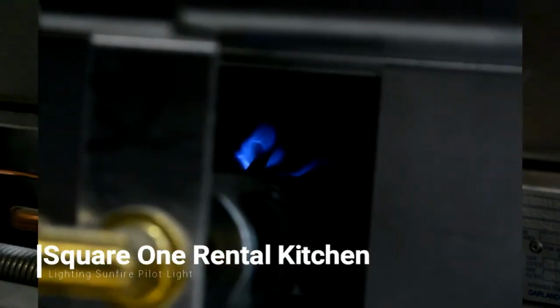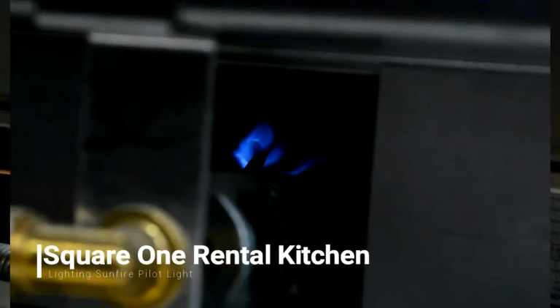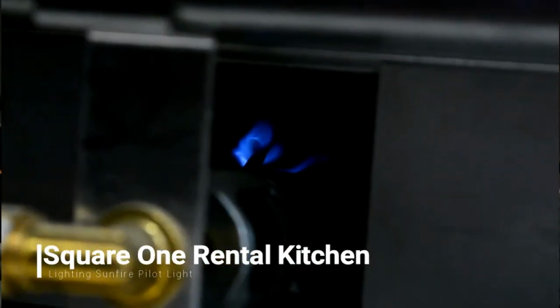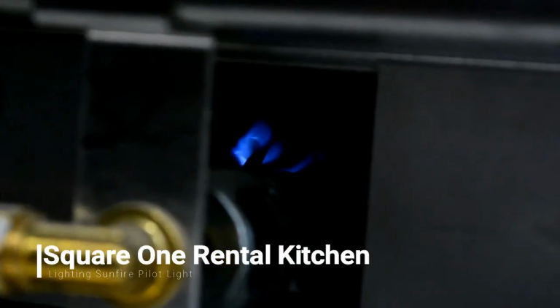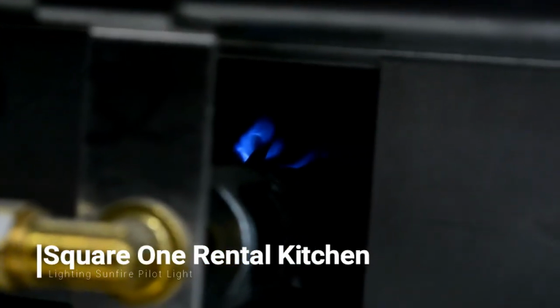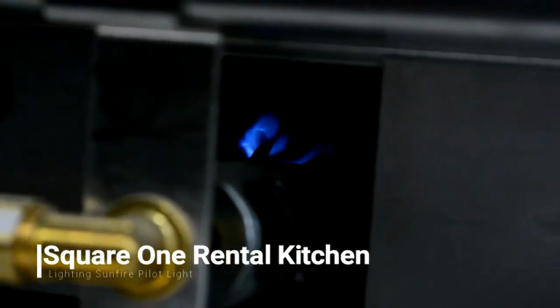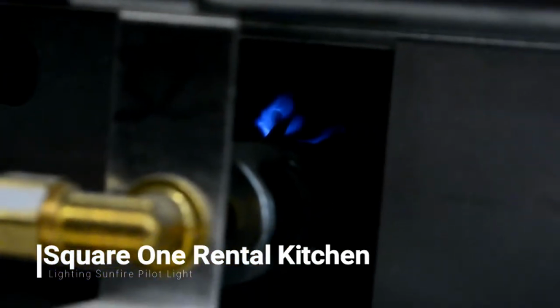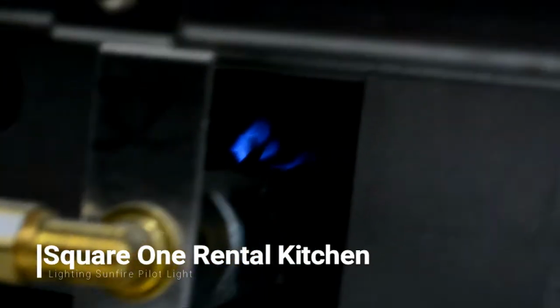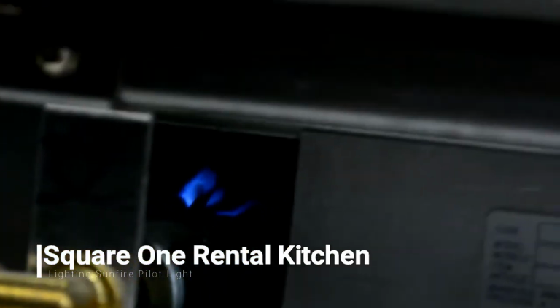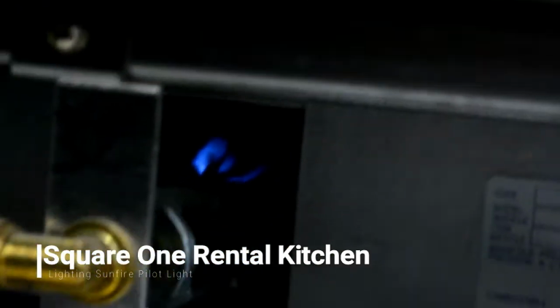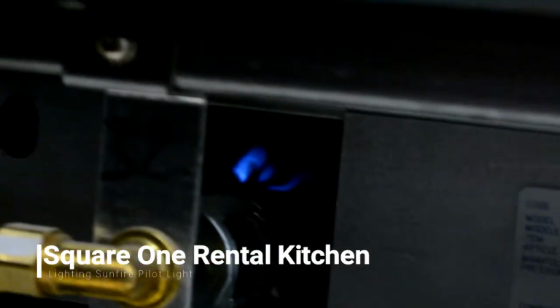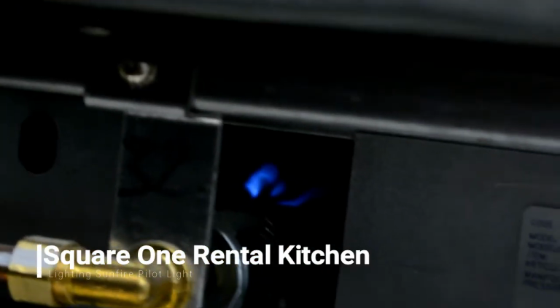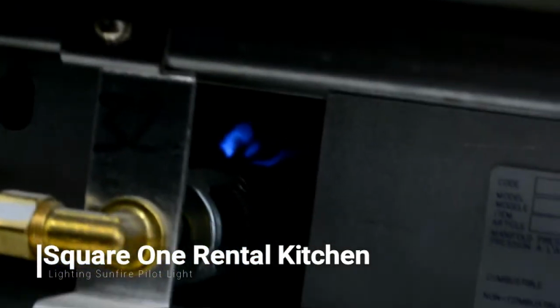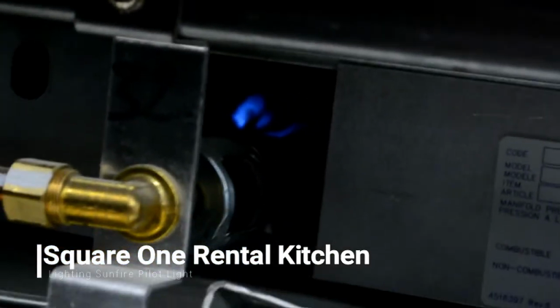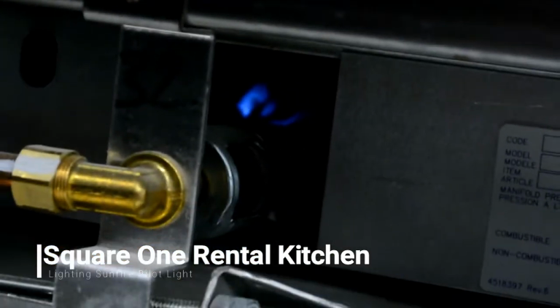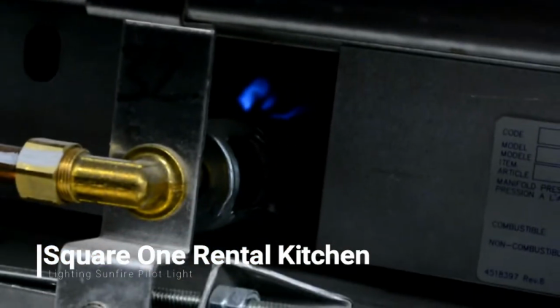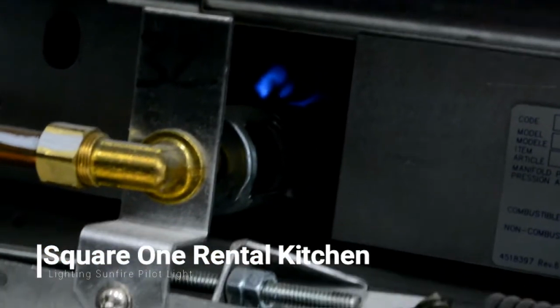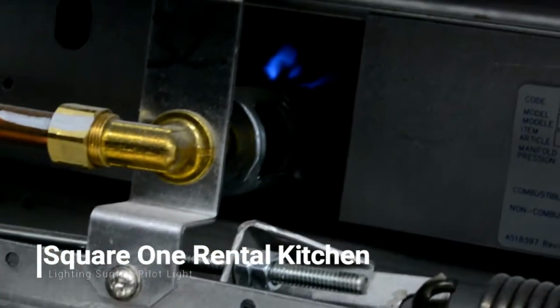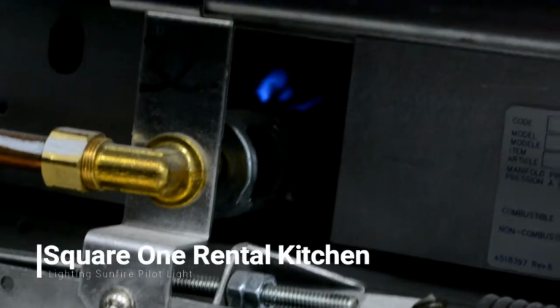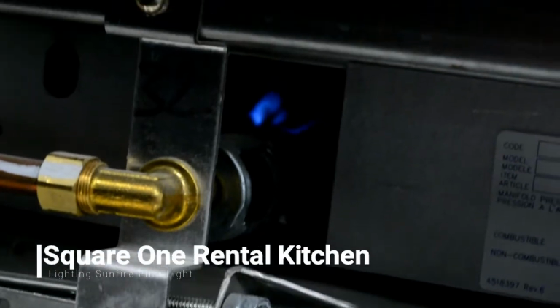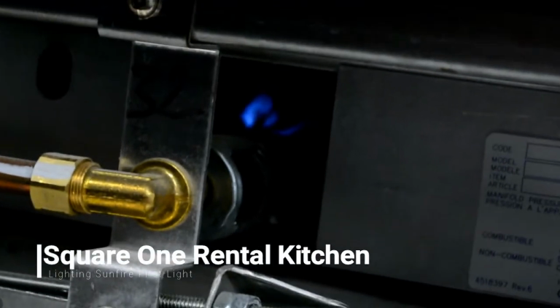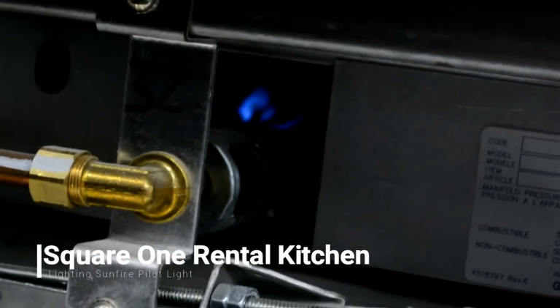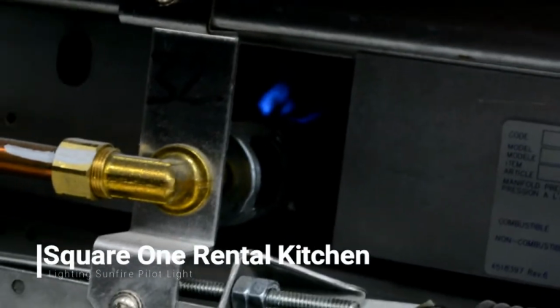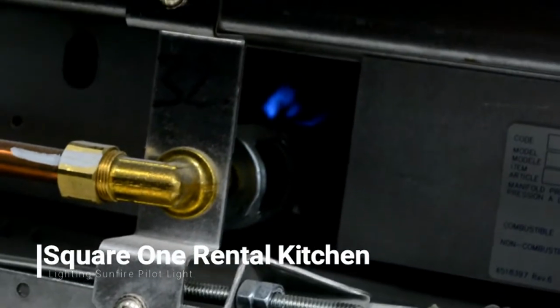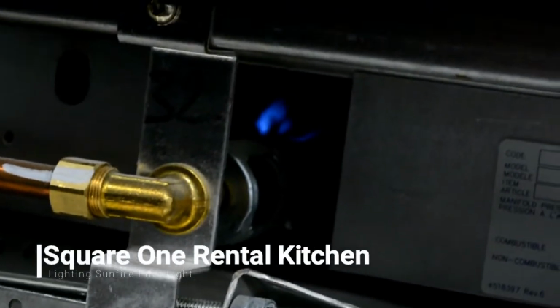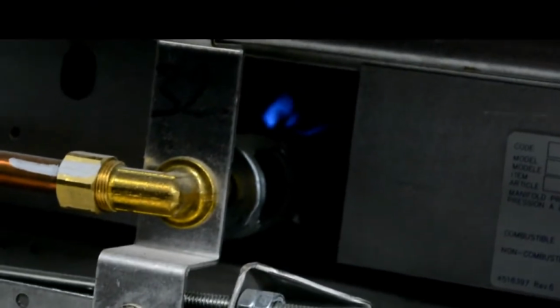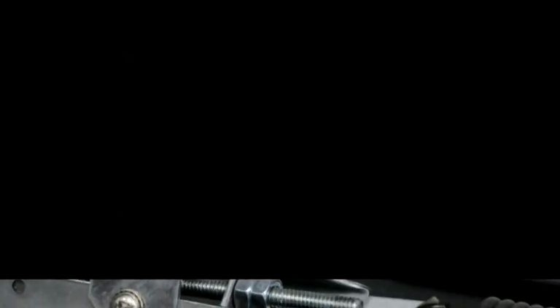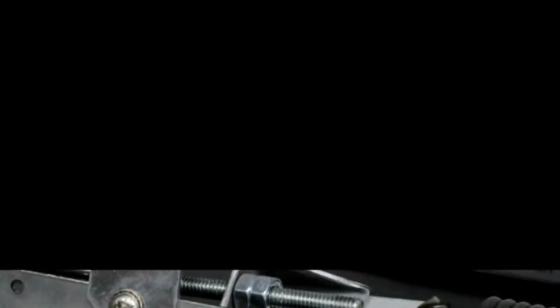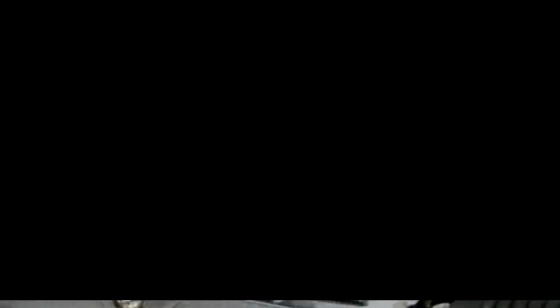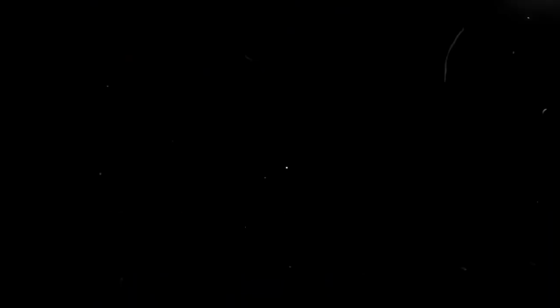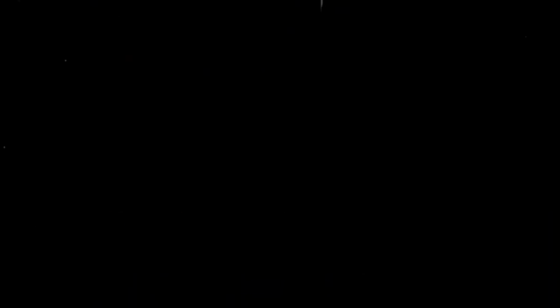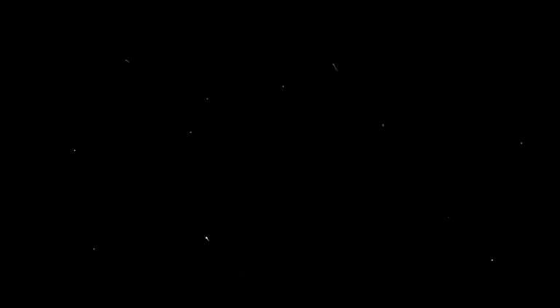Release the temperature dial — there should be a blue flame that stays lit, and that means that your oven is ready to use.